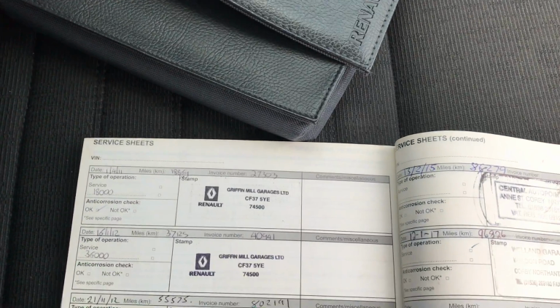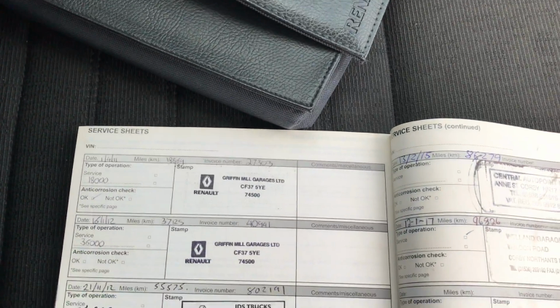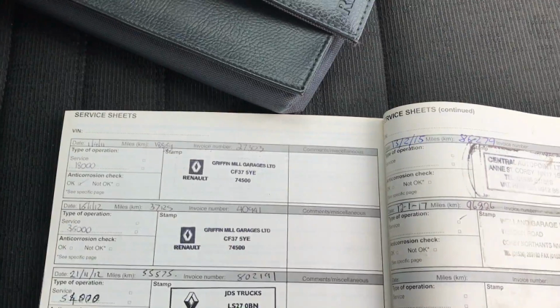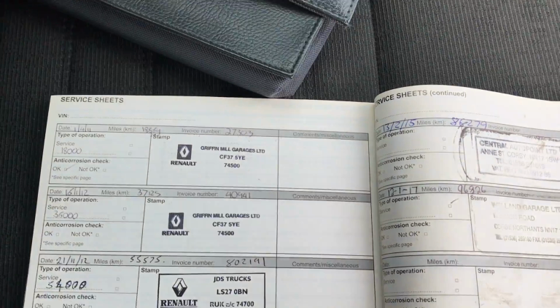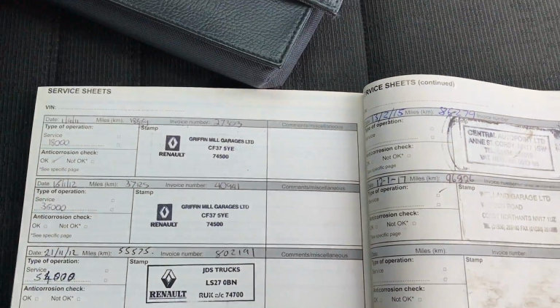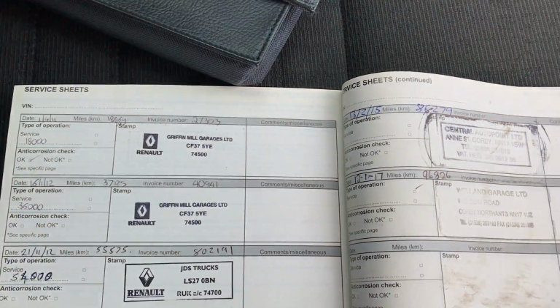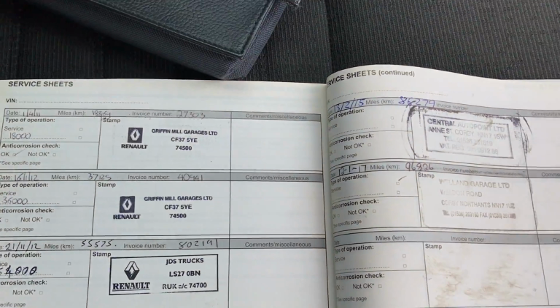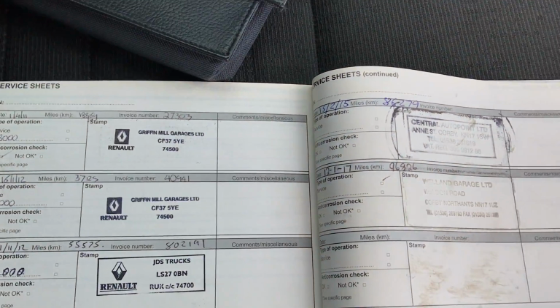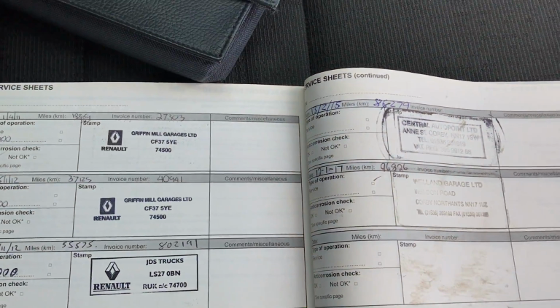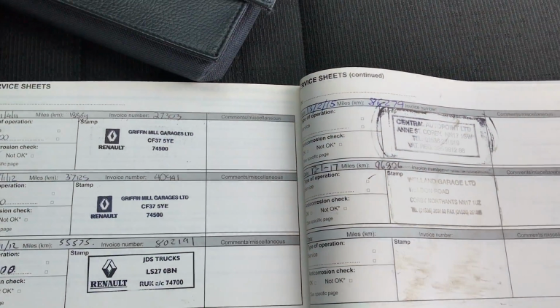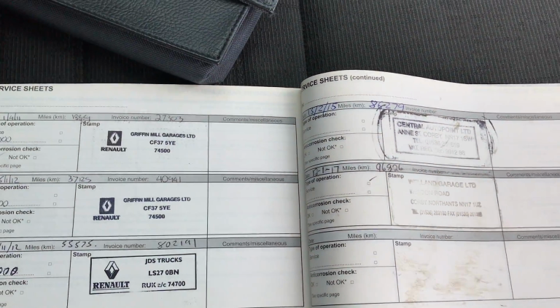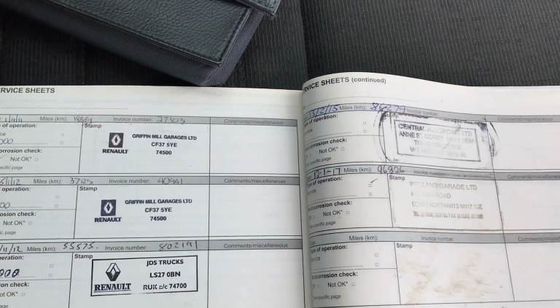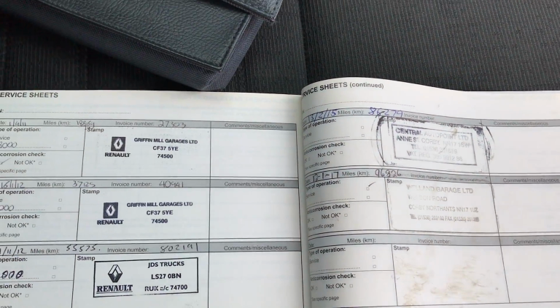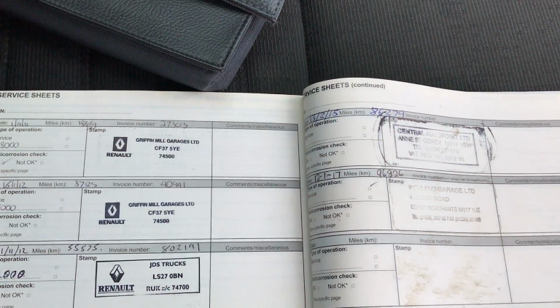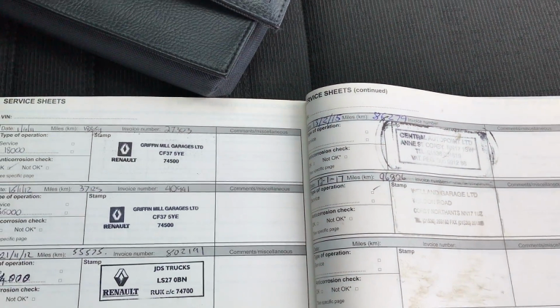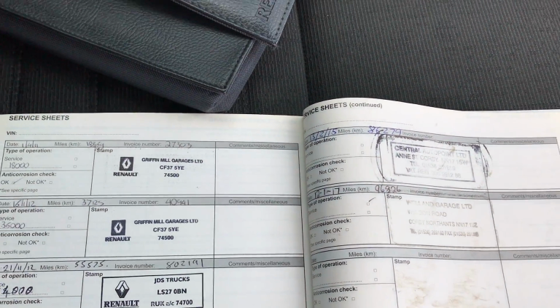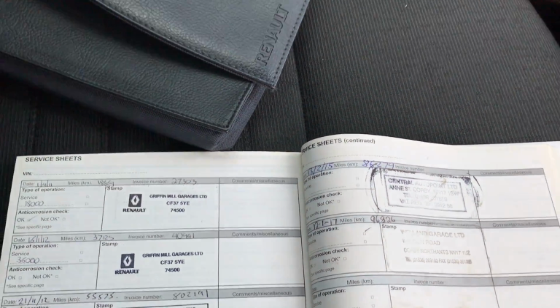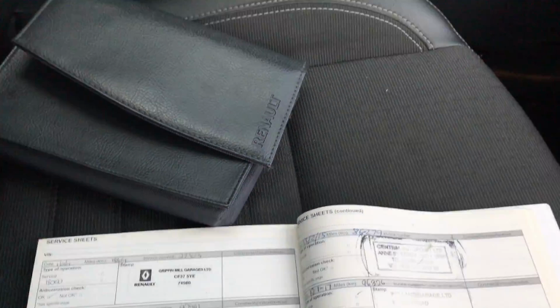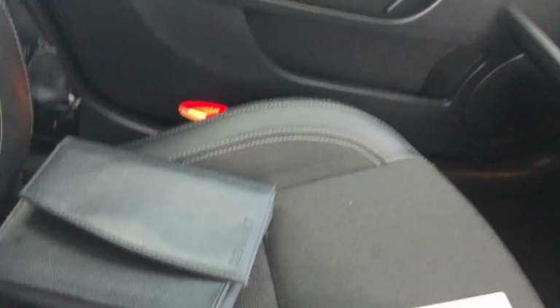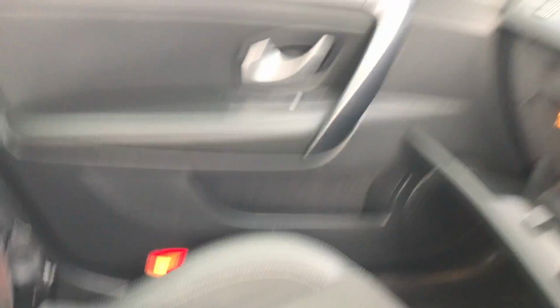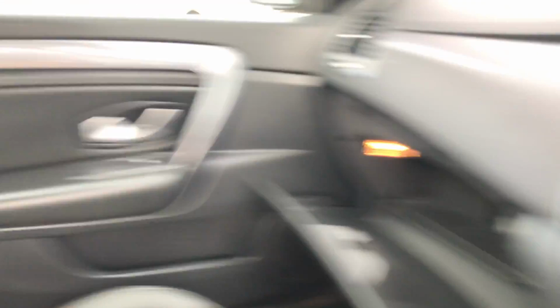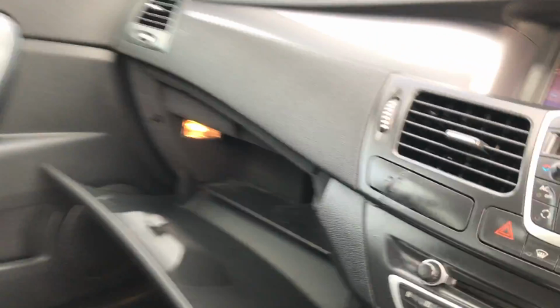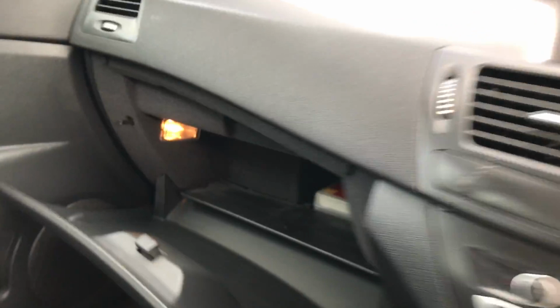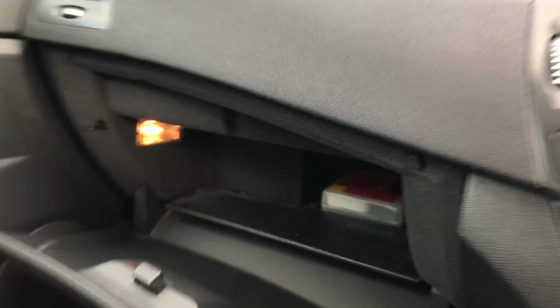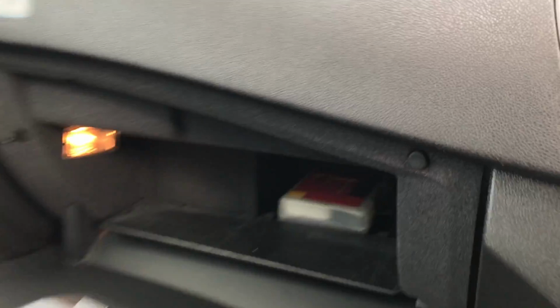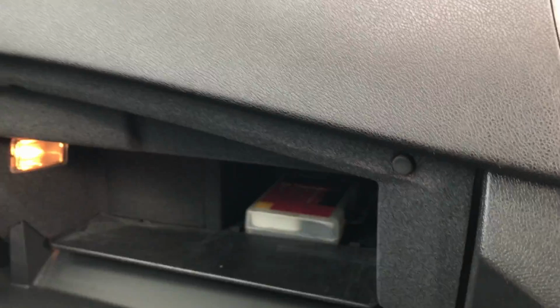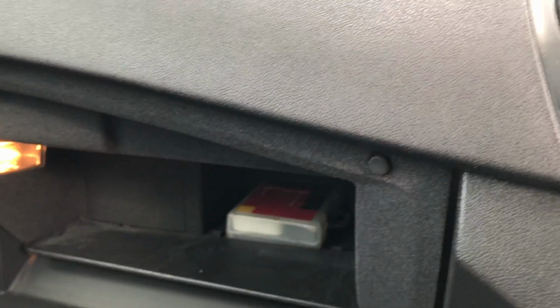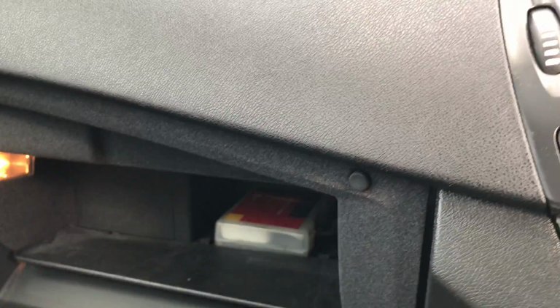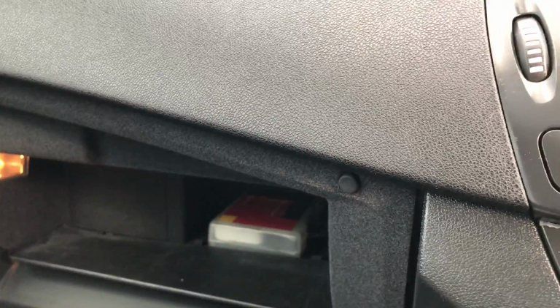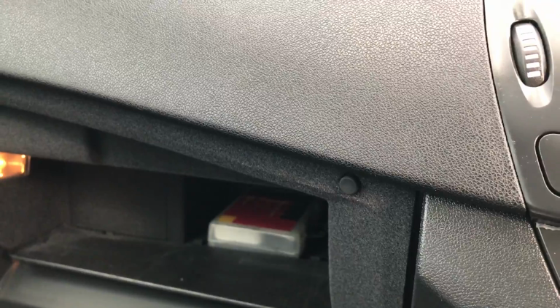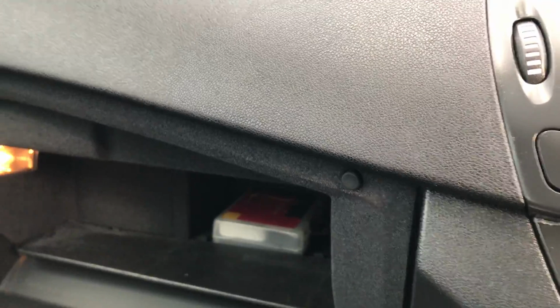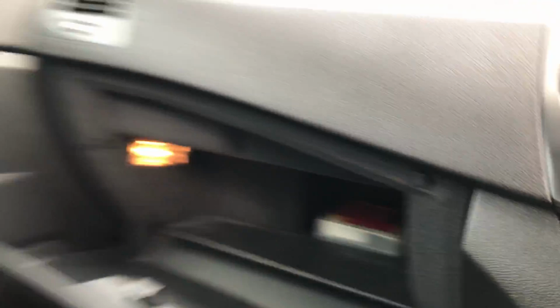Service history right up to 96,000, which was done in January of this year. All keys are present.